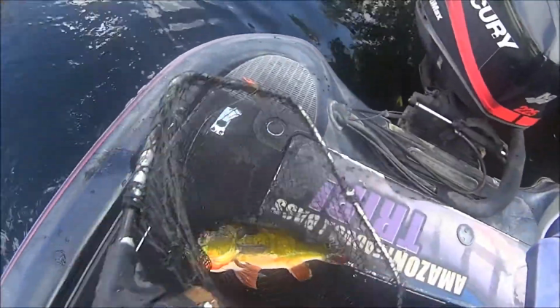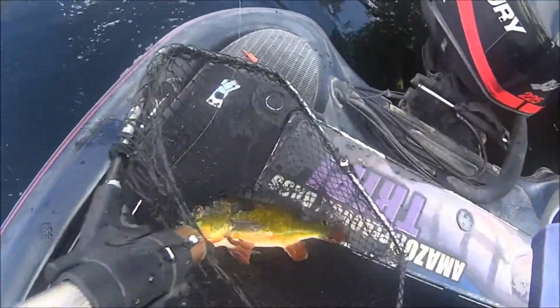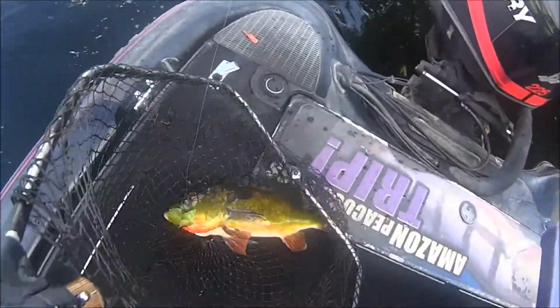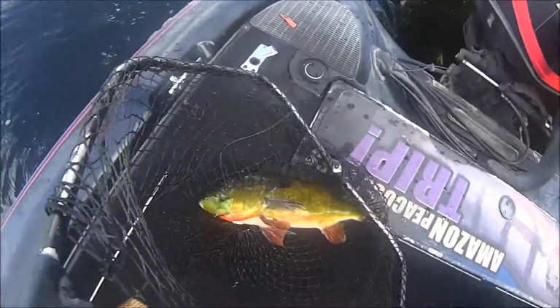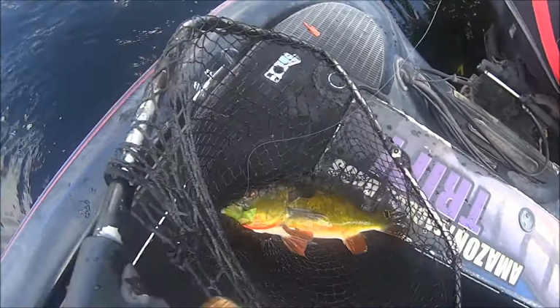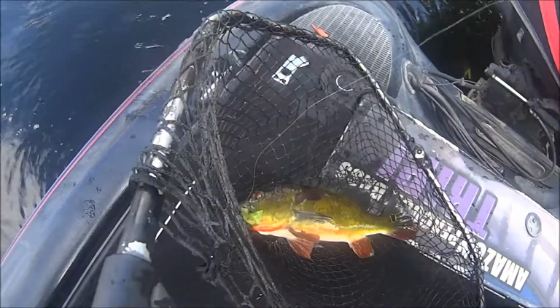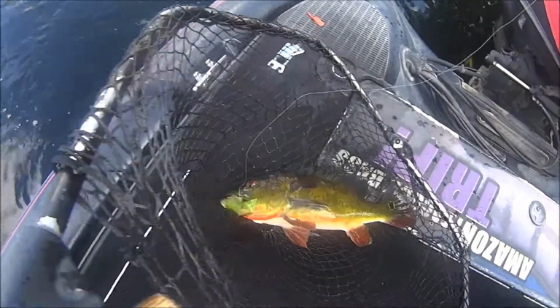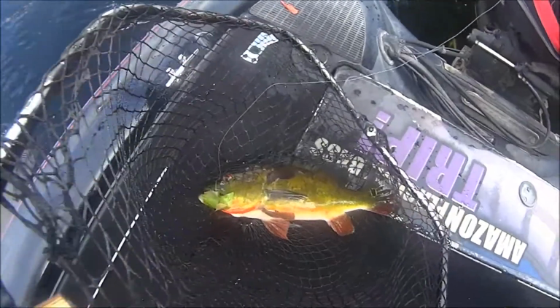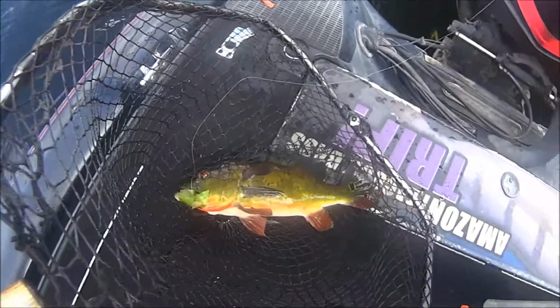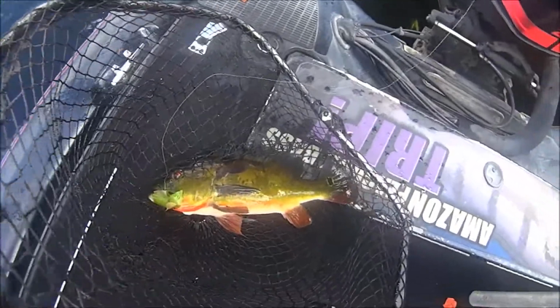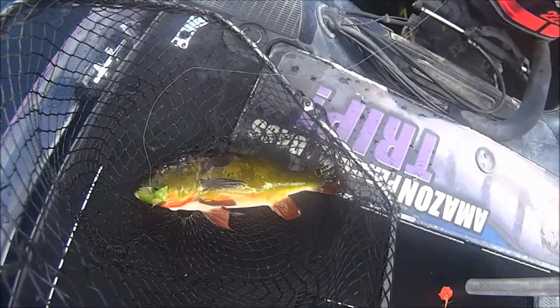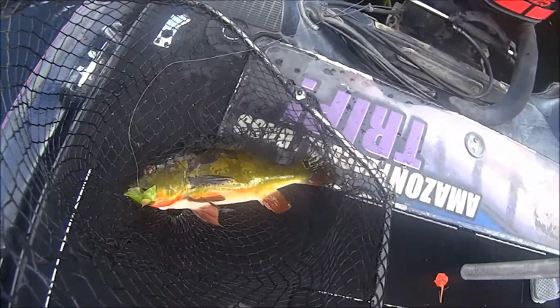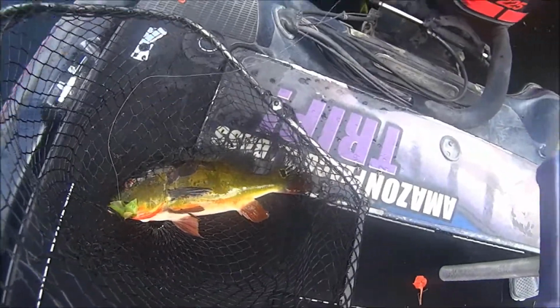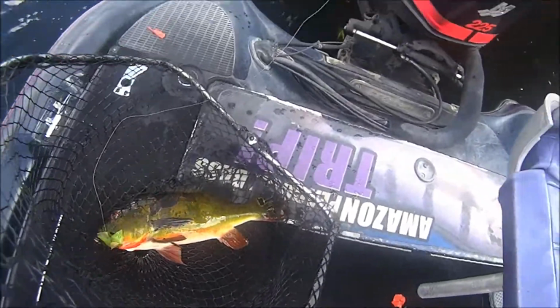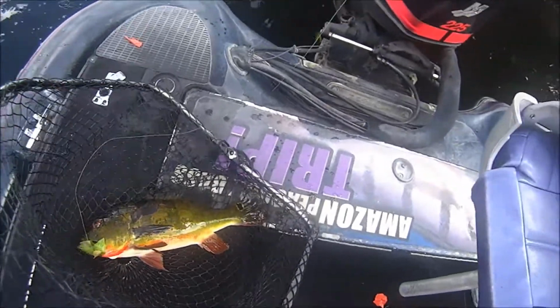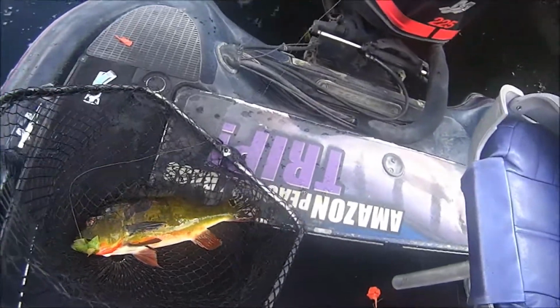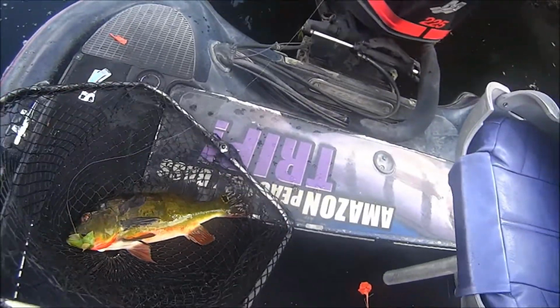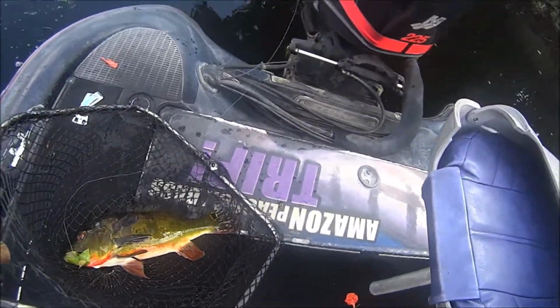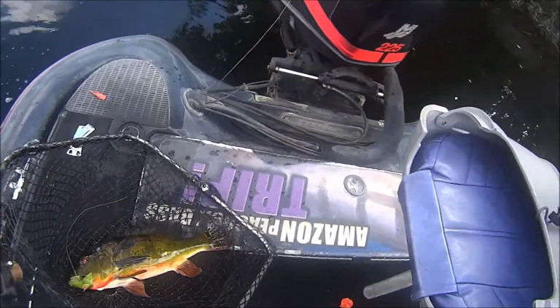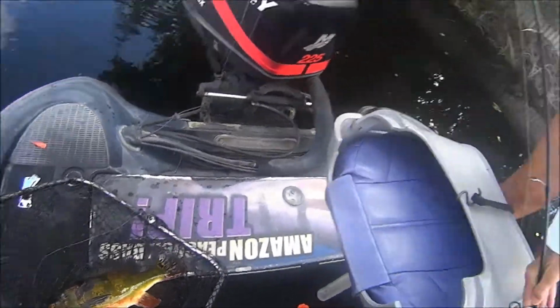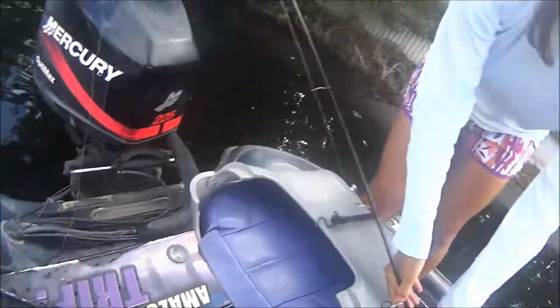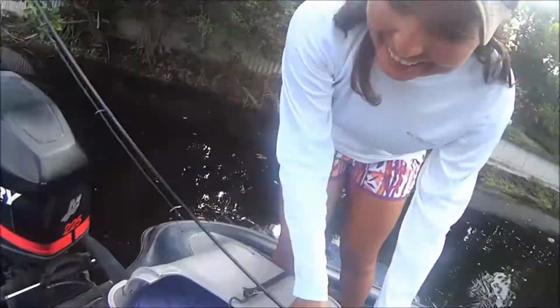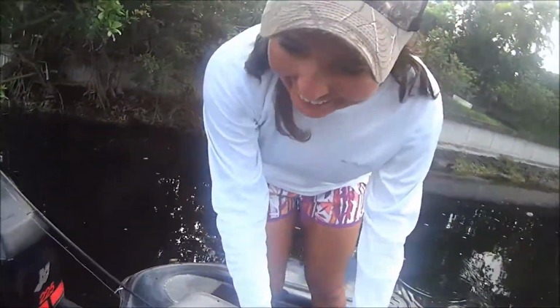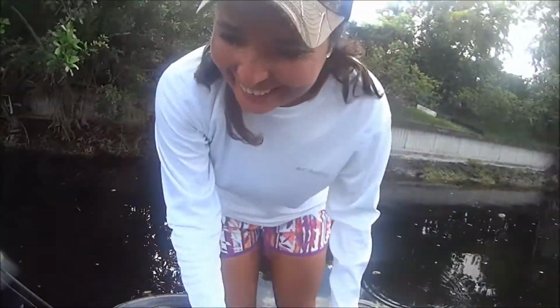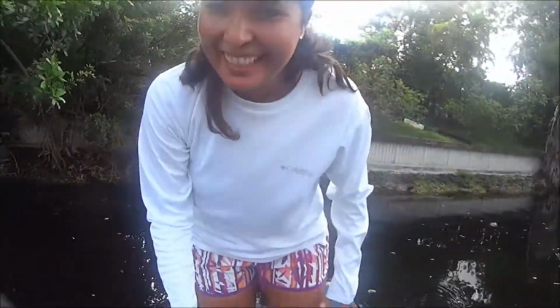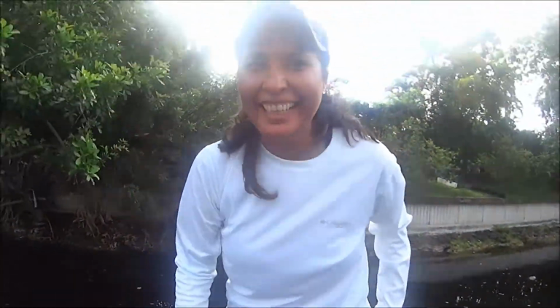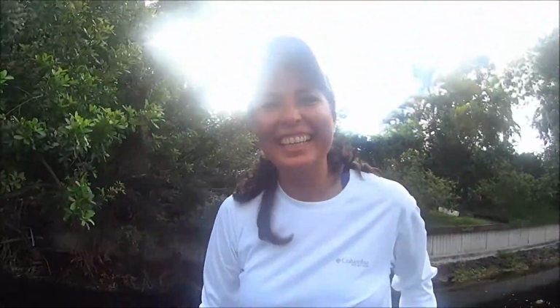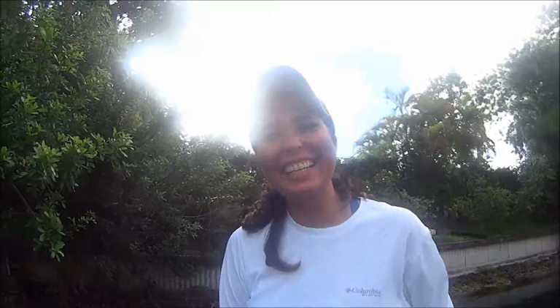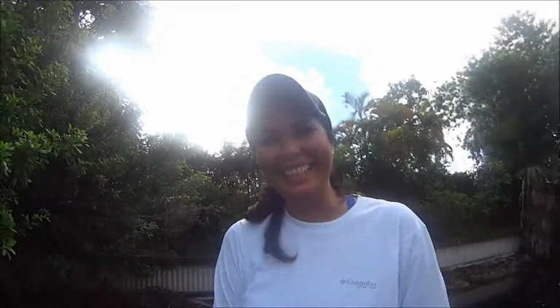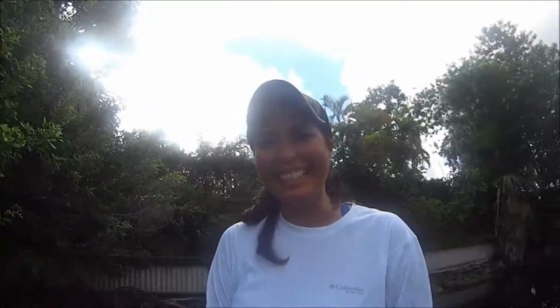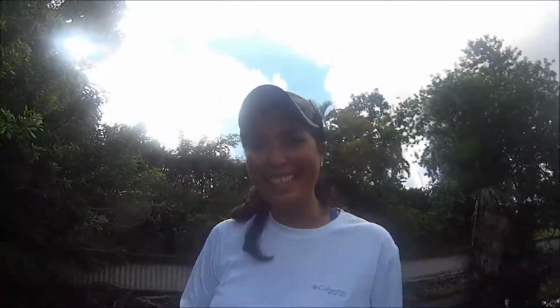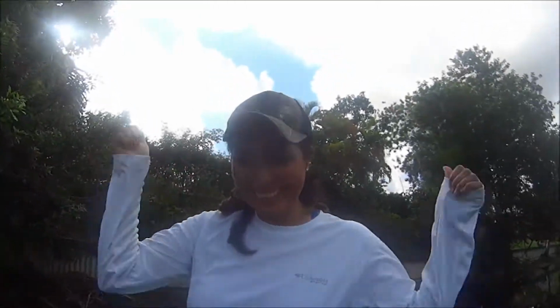Nice fish. Oh my goodness, he's pretty. Okay, there you go. Happy camper.